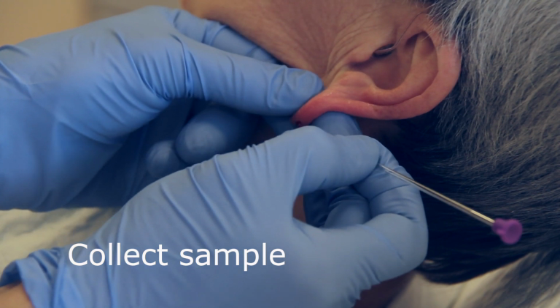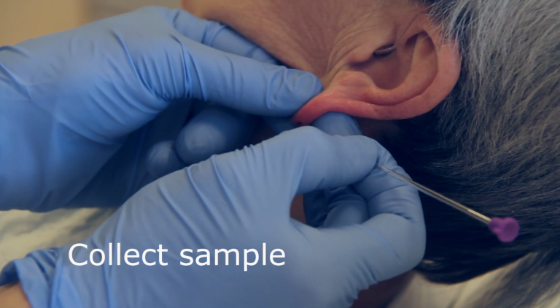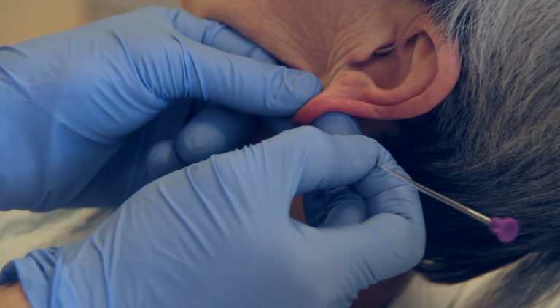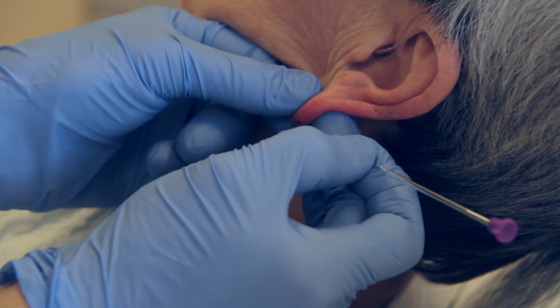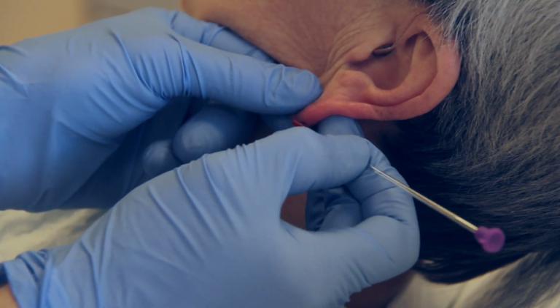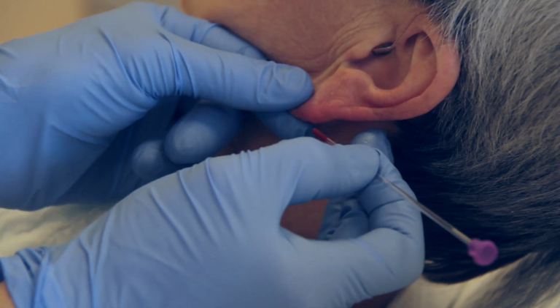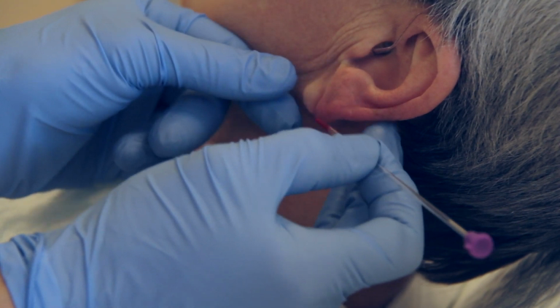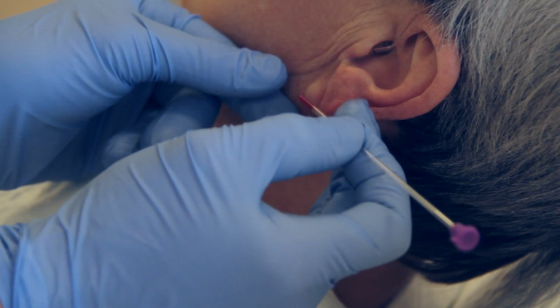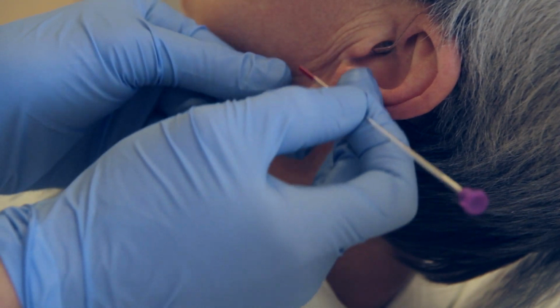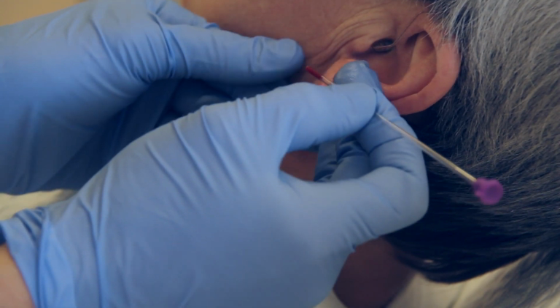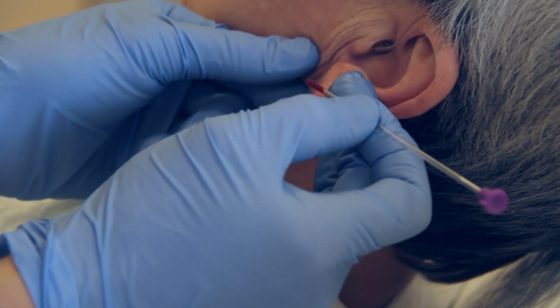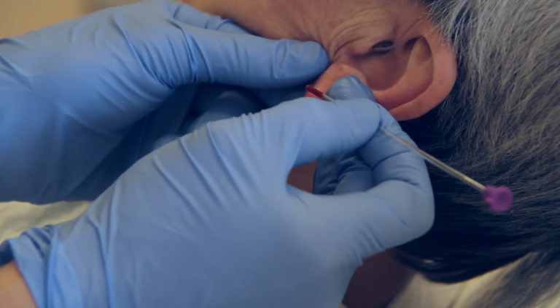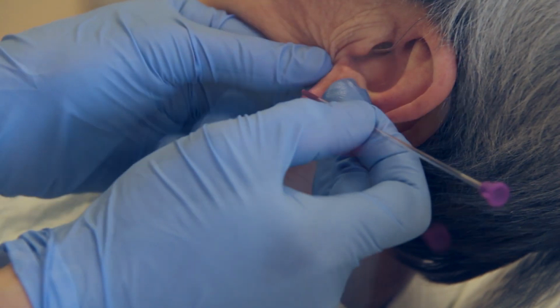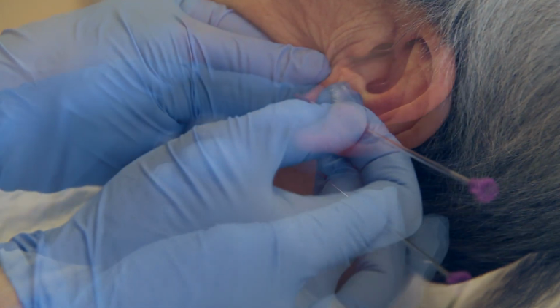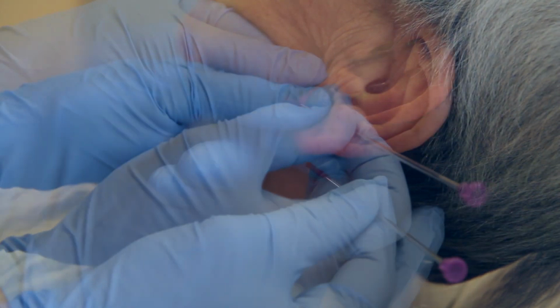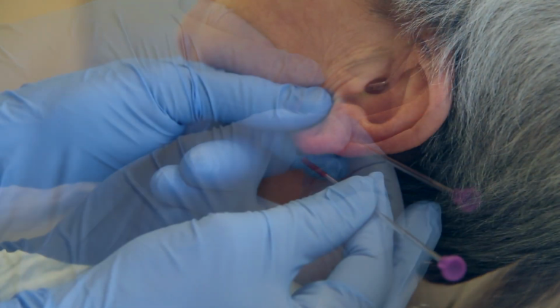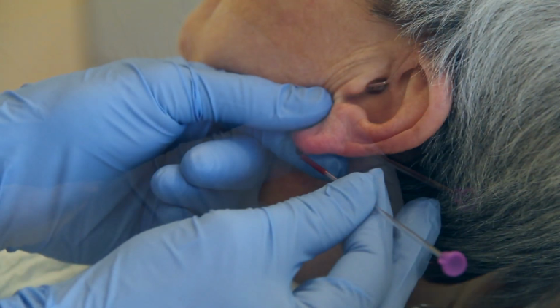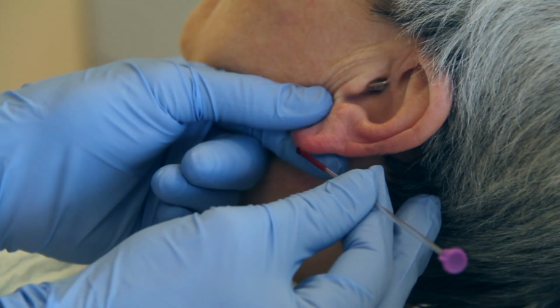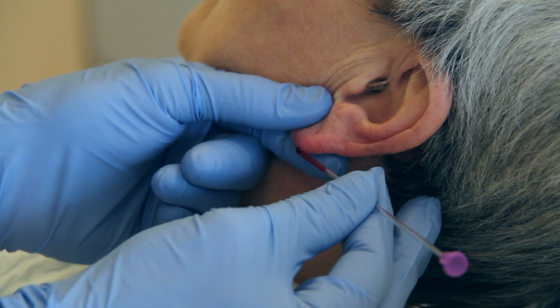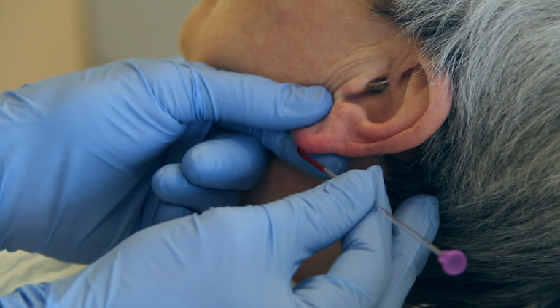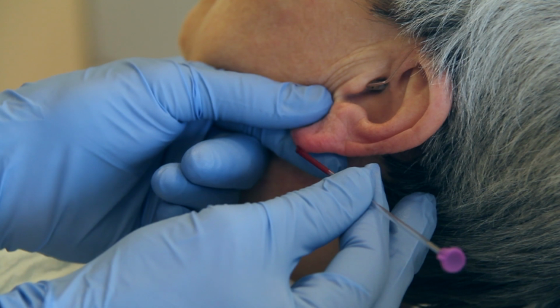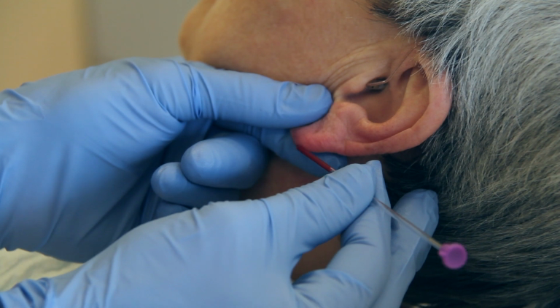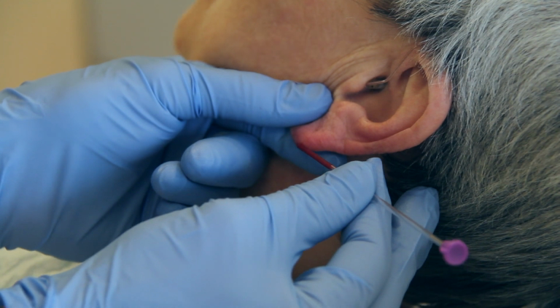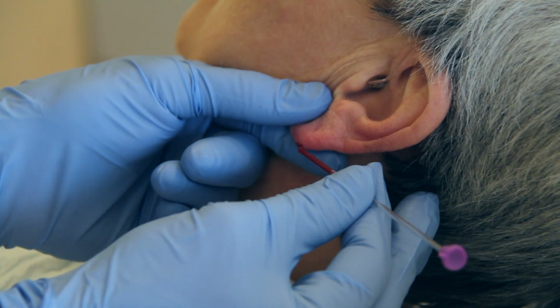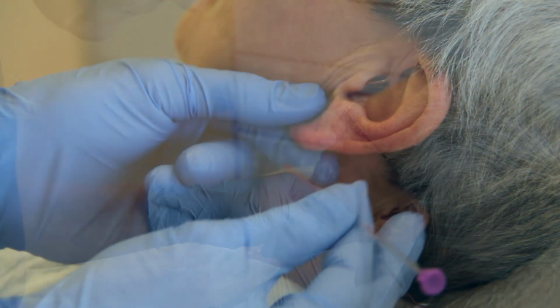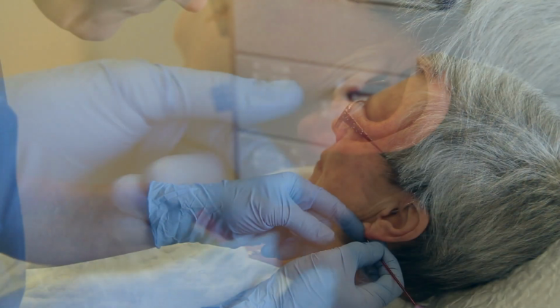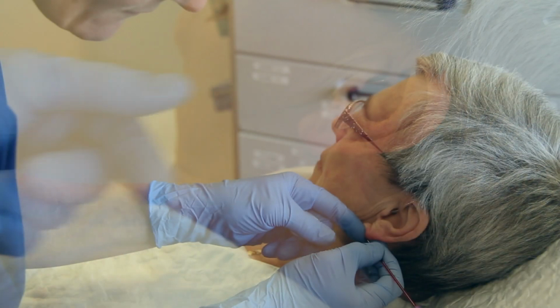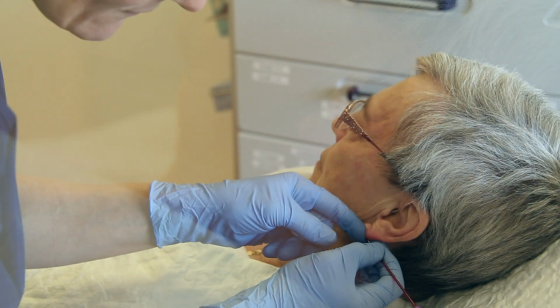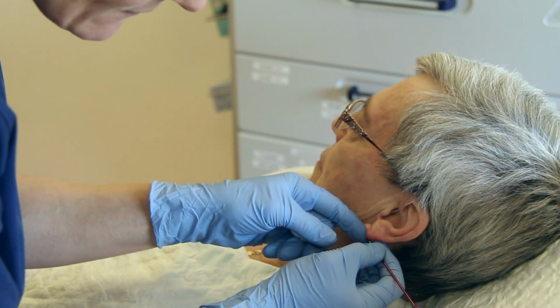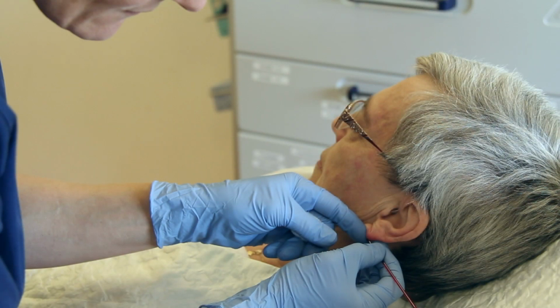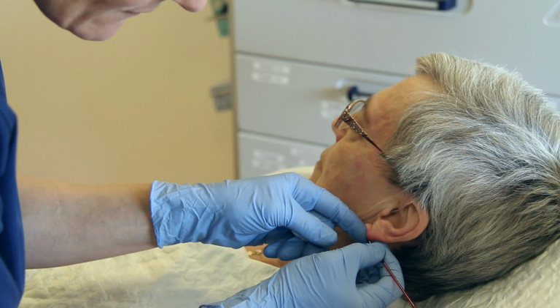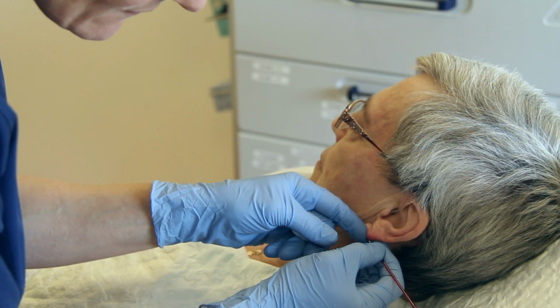If blood is not forming freely, very gently hold a finger on the side of the lobe to apply a light pressure.